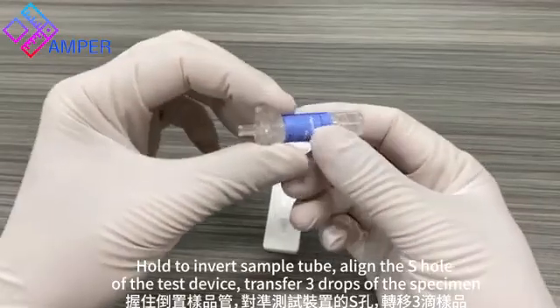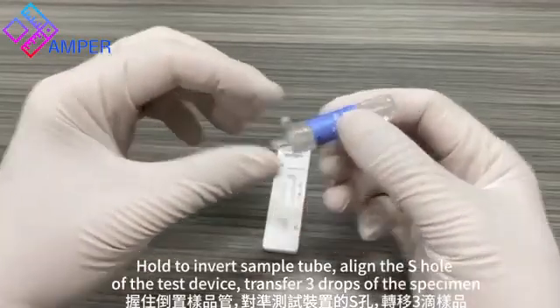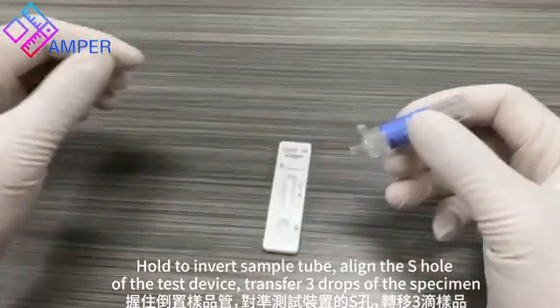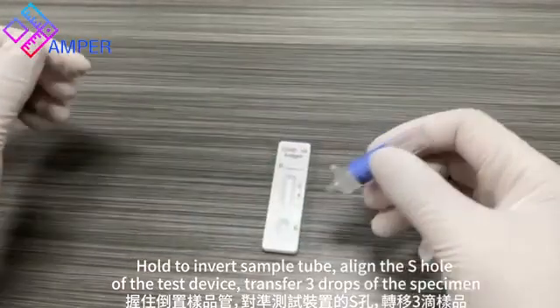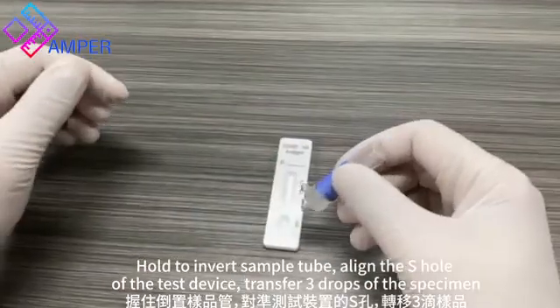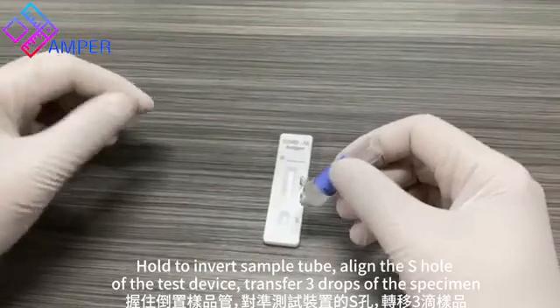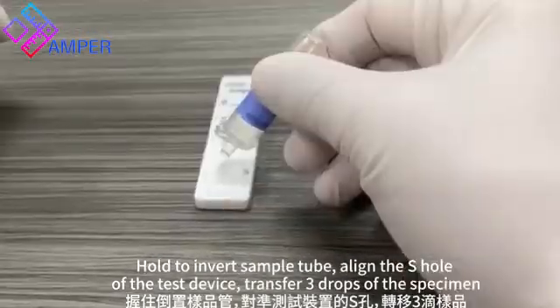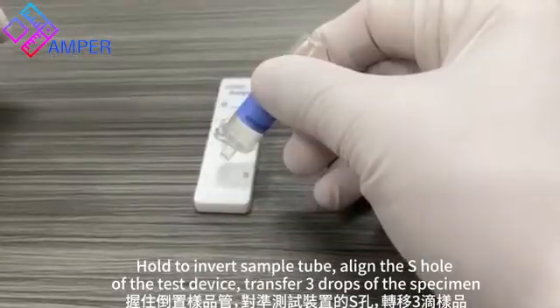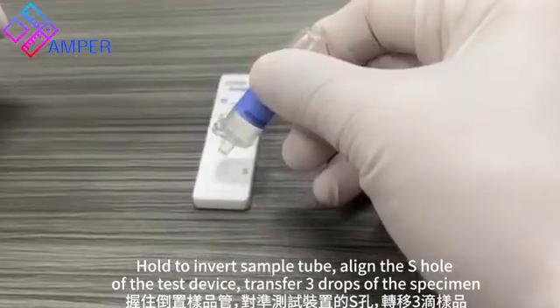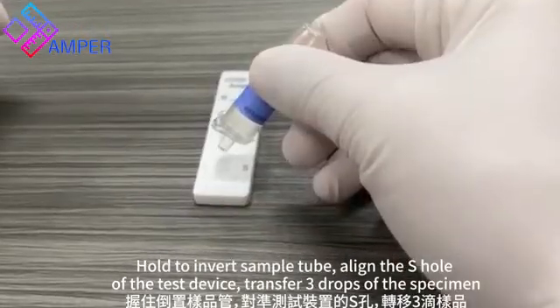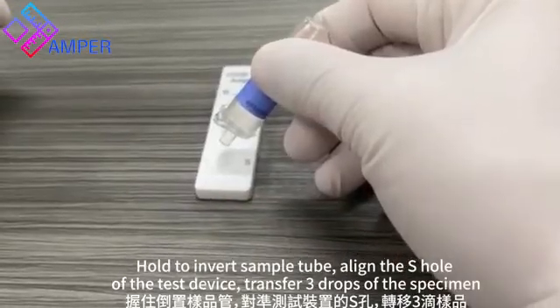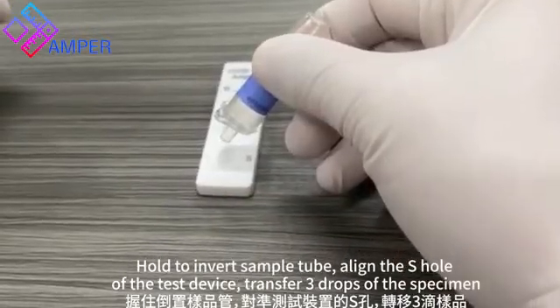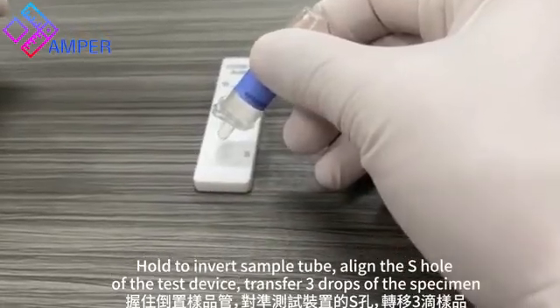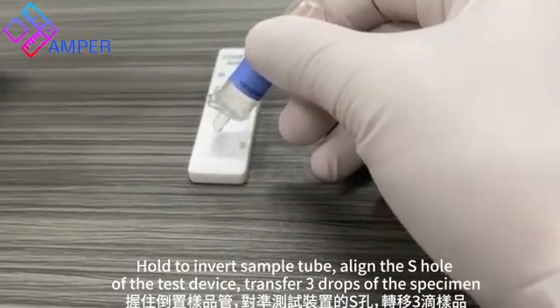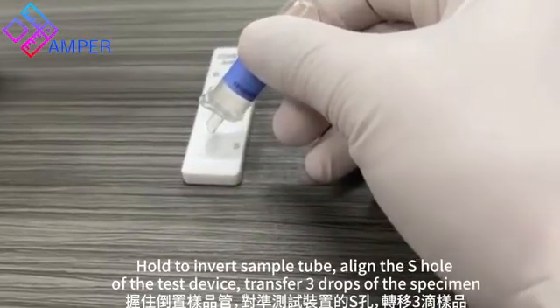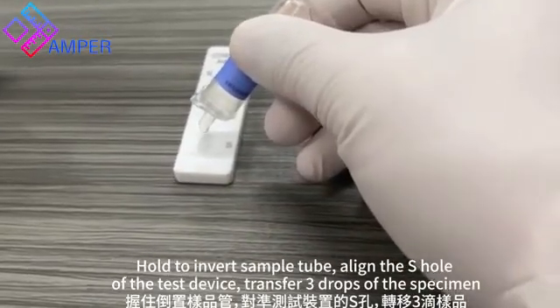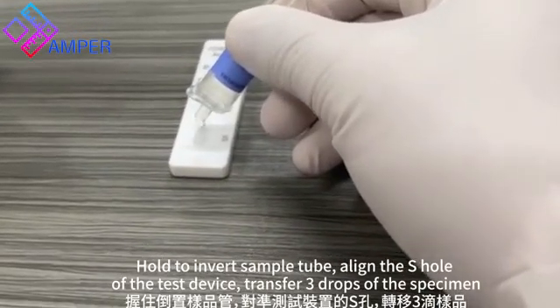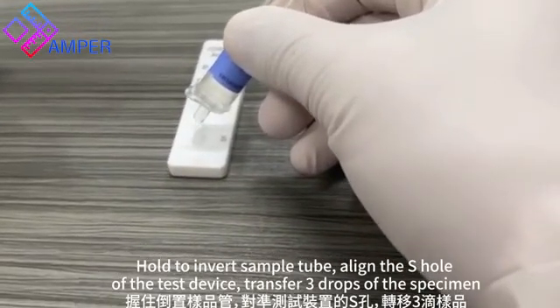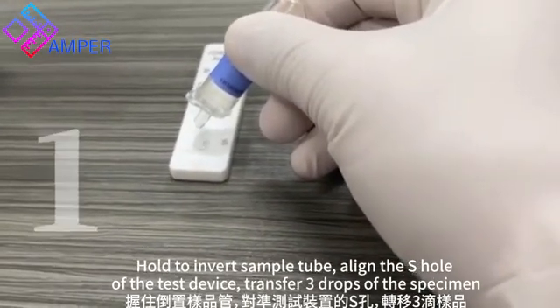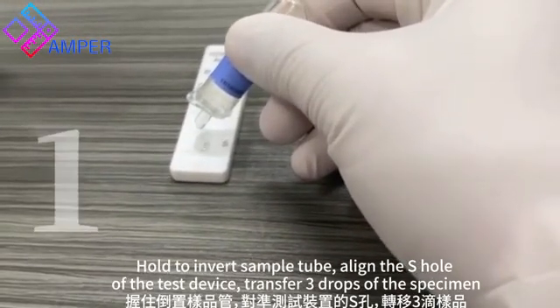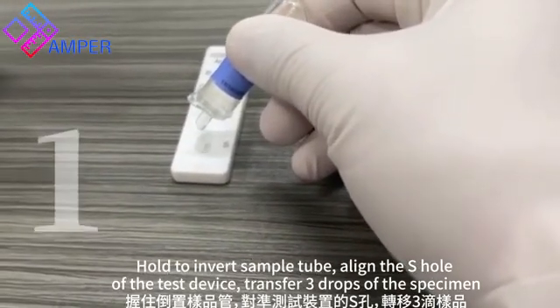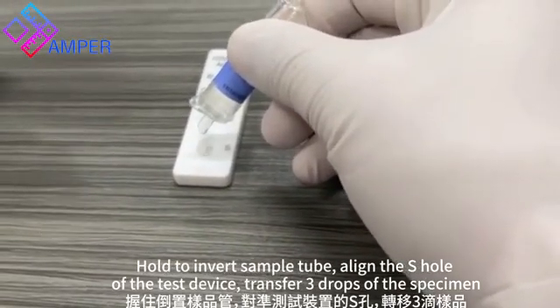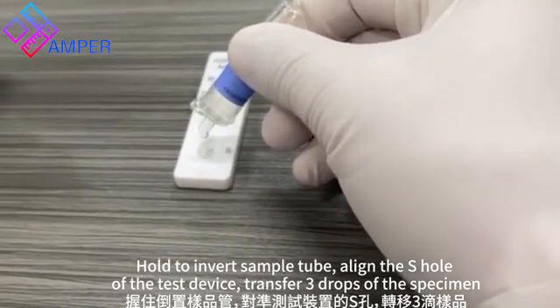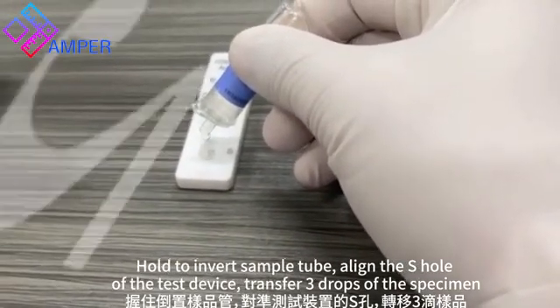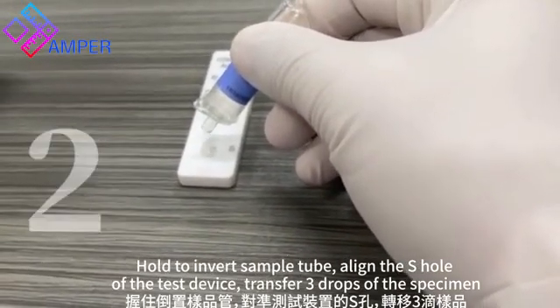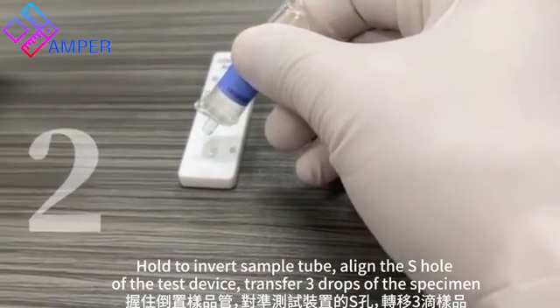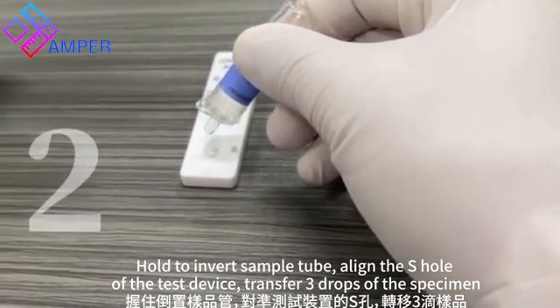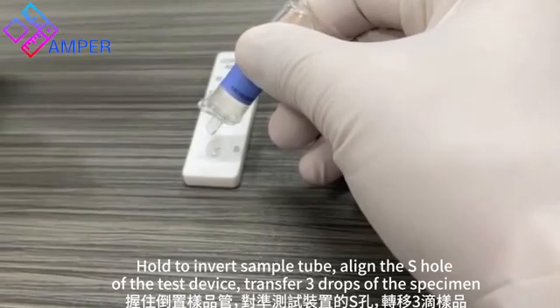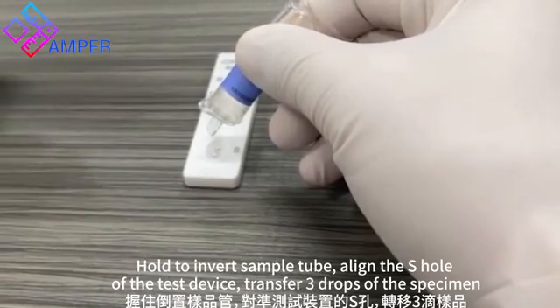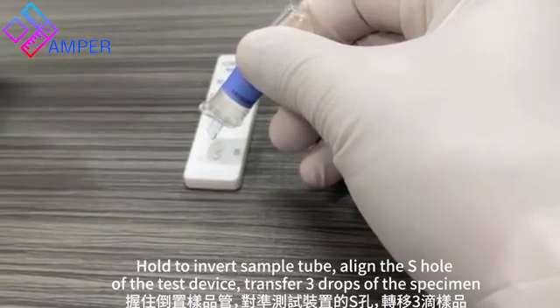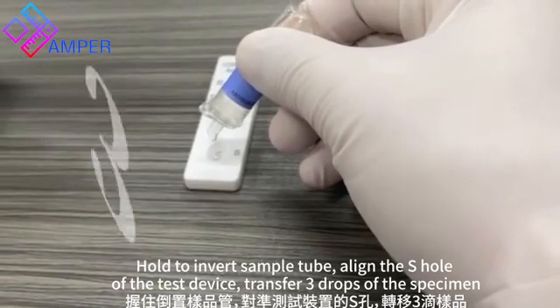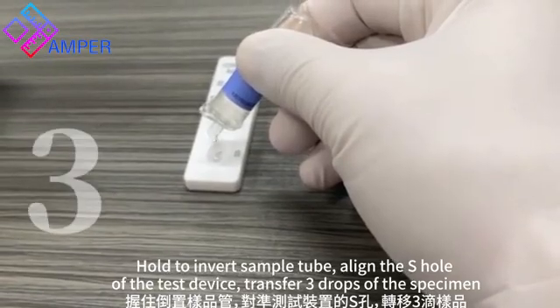Invert the sample tube and align the S-hole of the test device. Transfer 3 drops of the specimen into the S-hole.